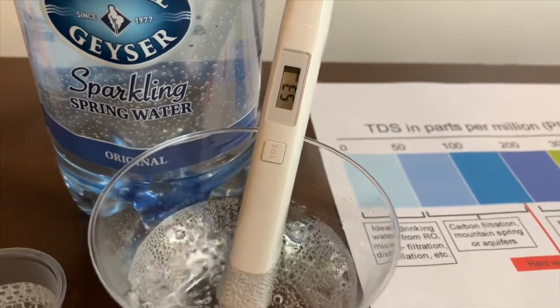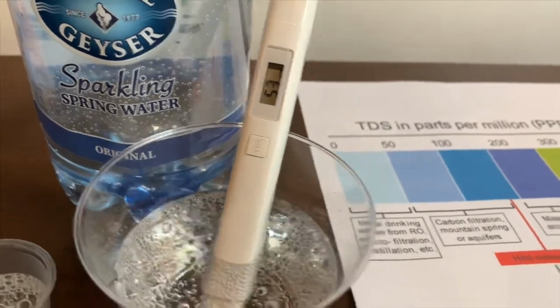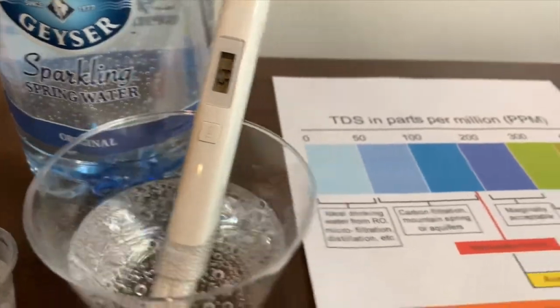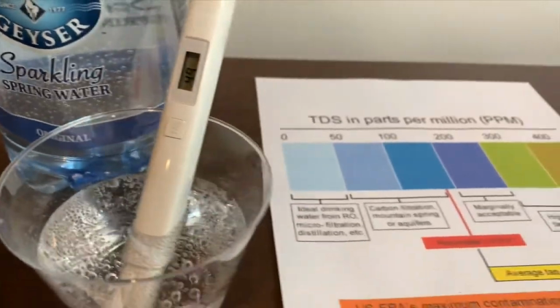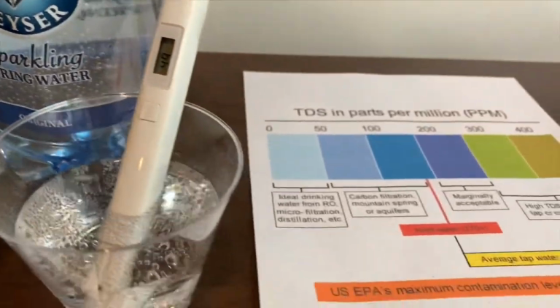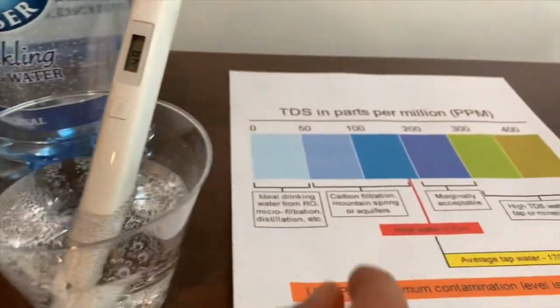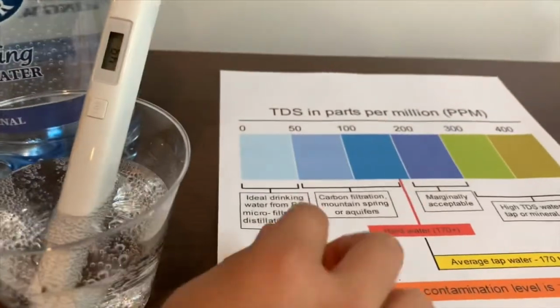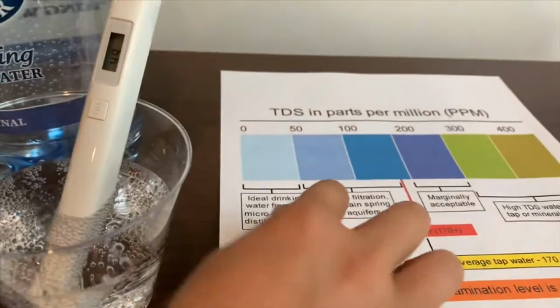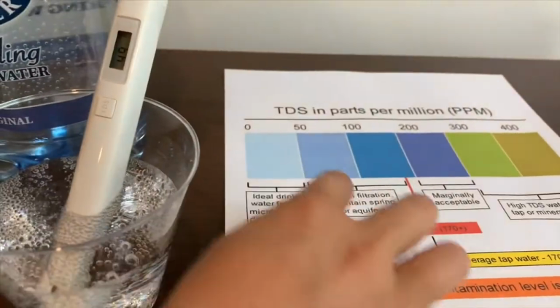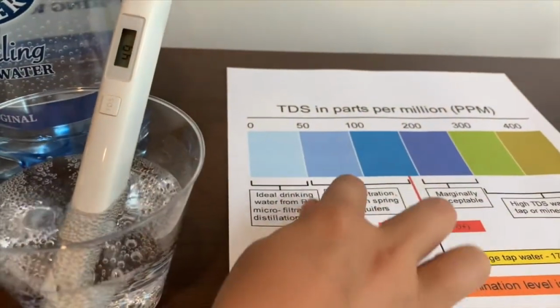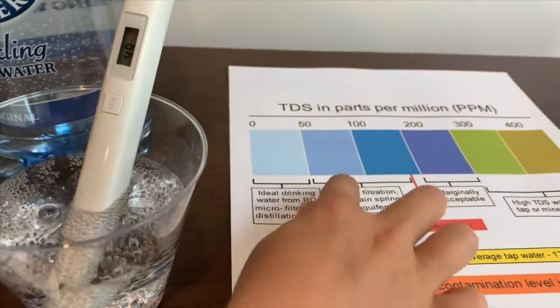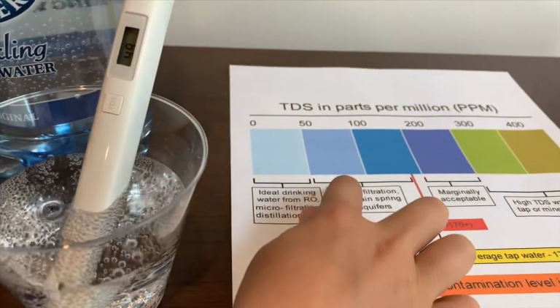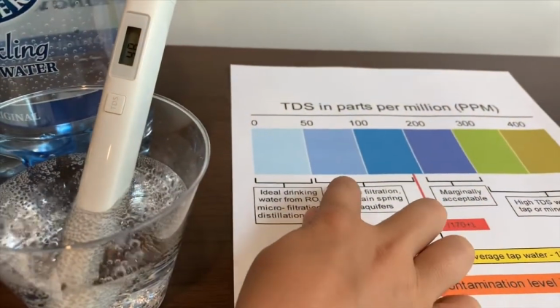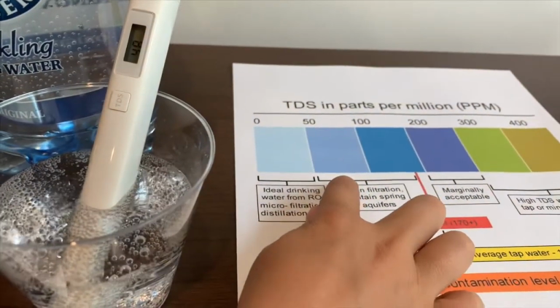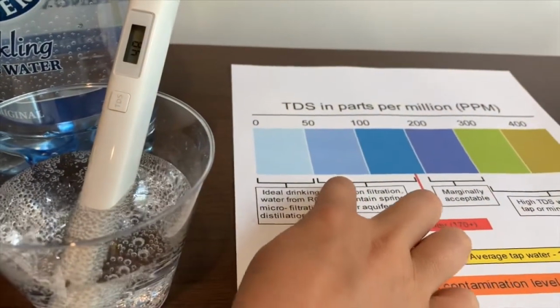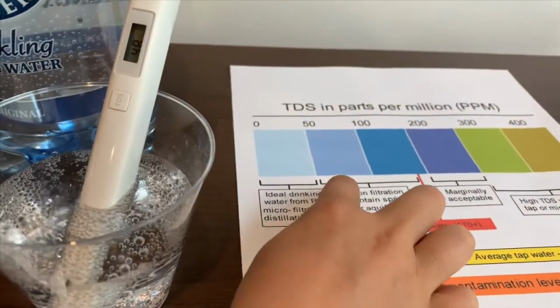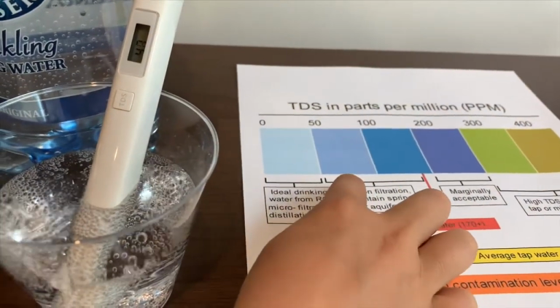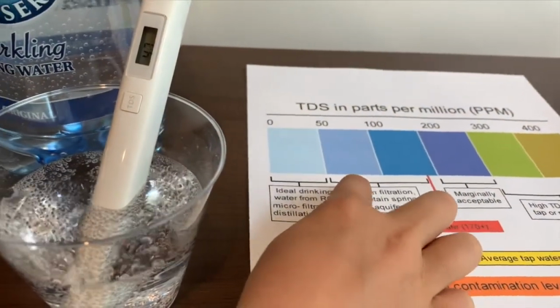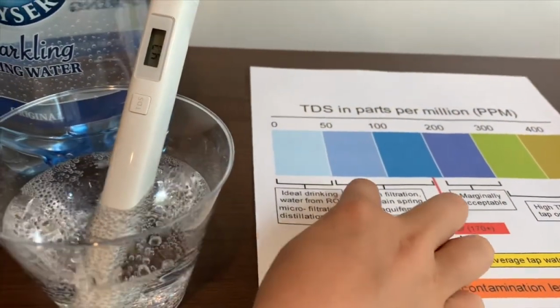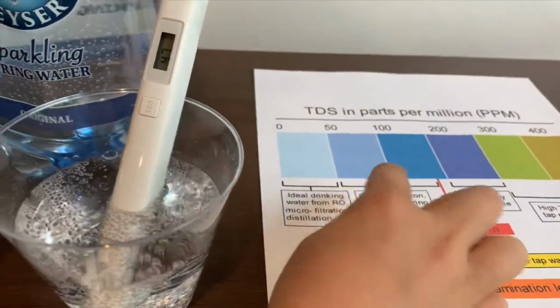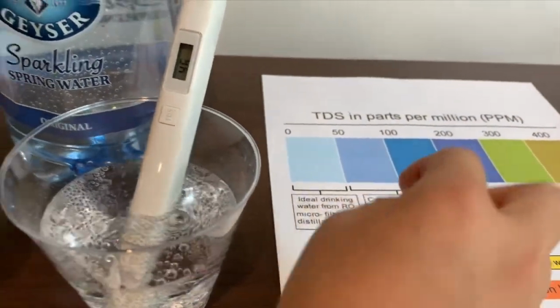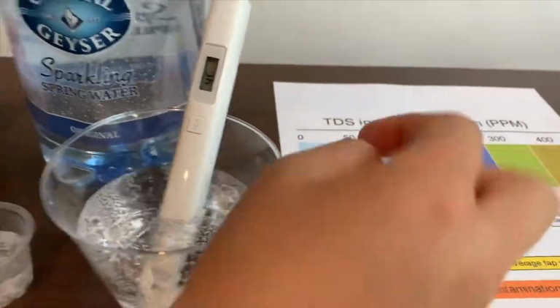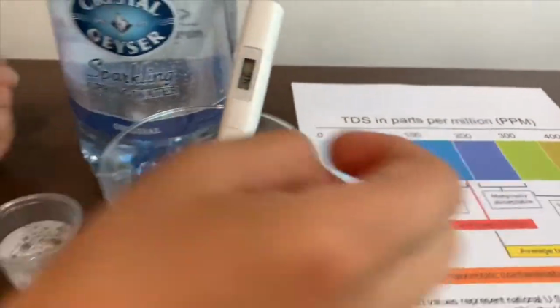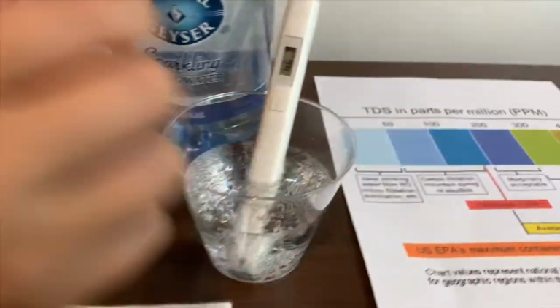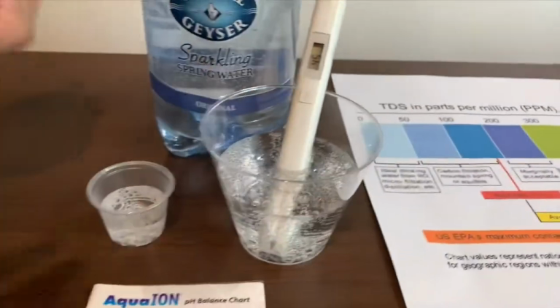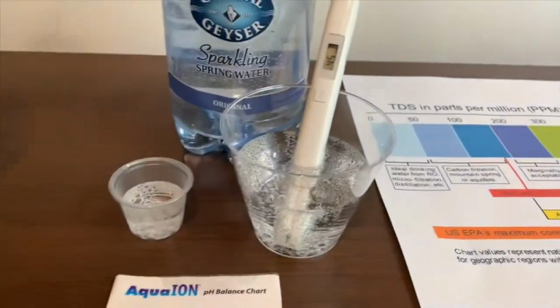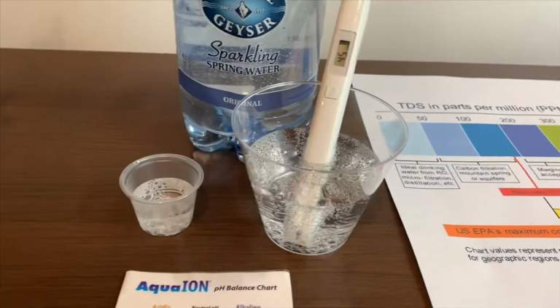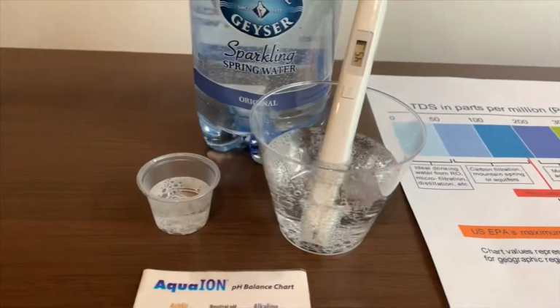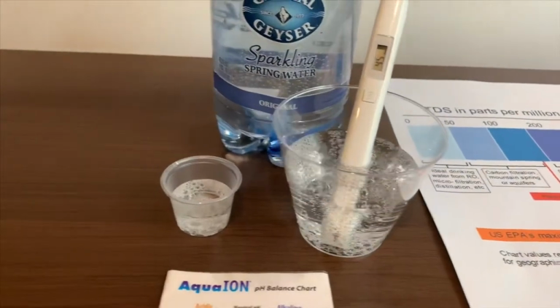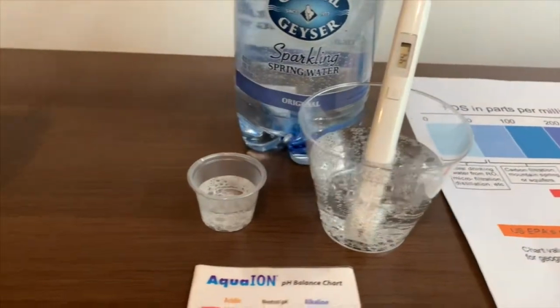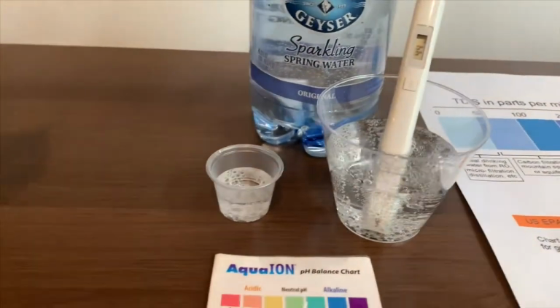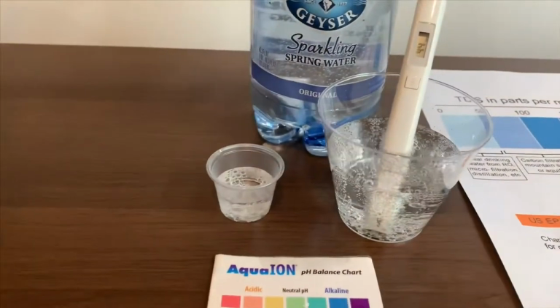It's in the 50's. That's okay to drink — it's in the 50's and 40's.